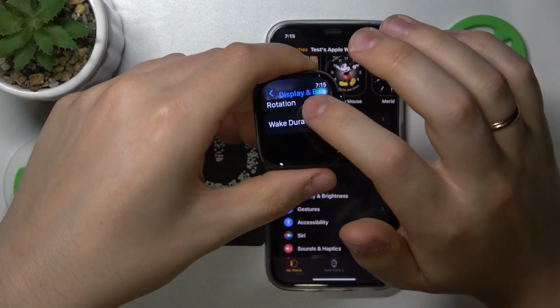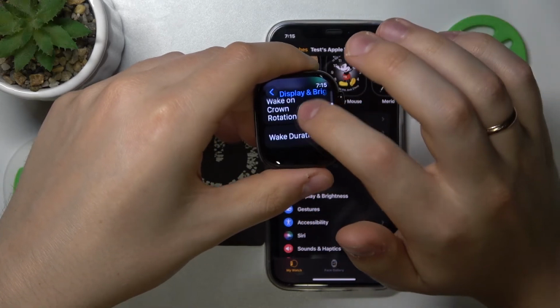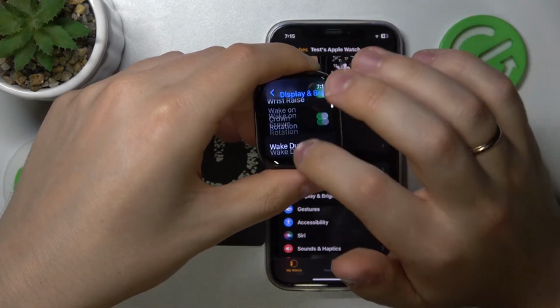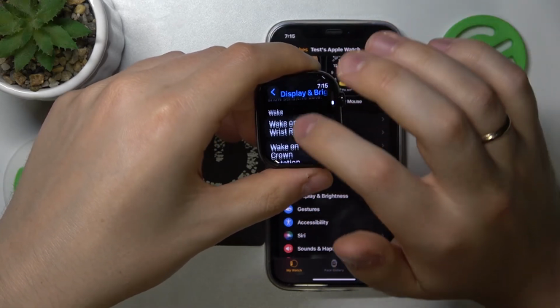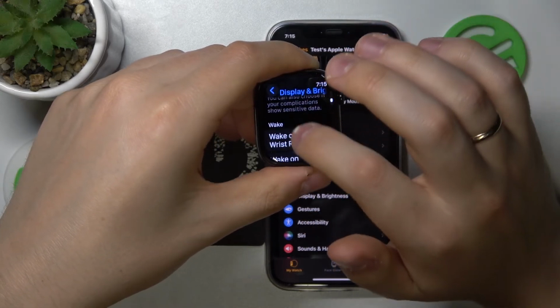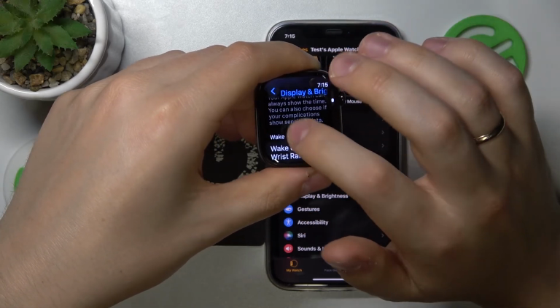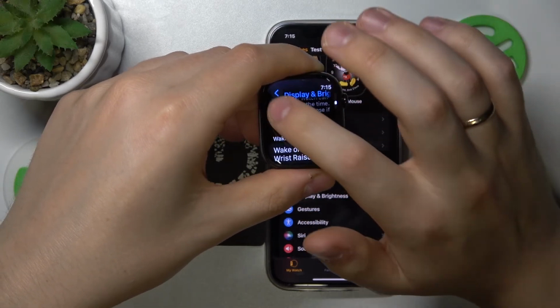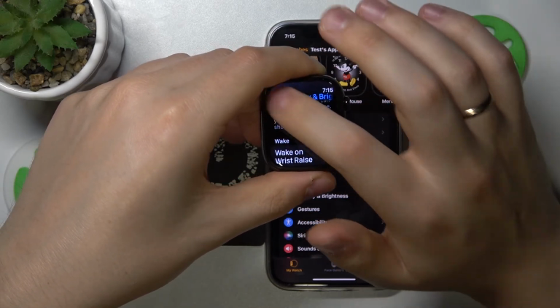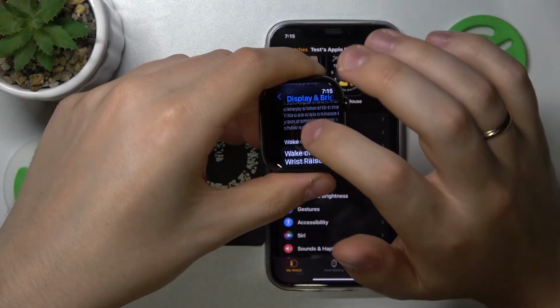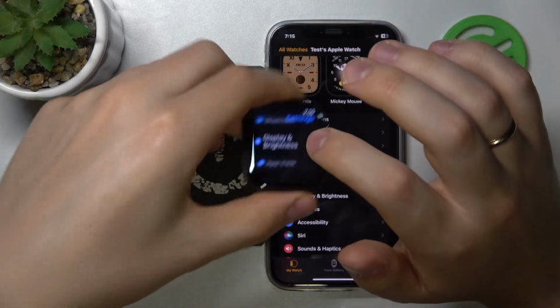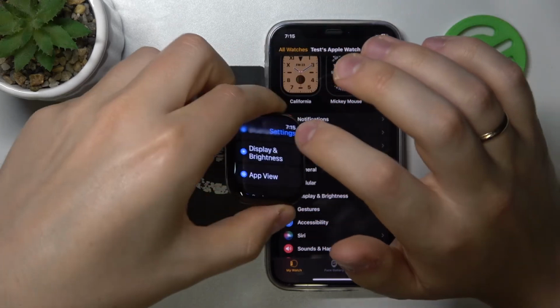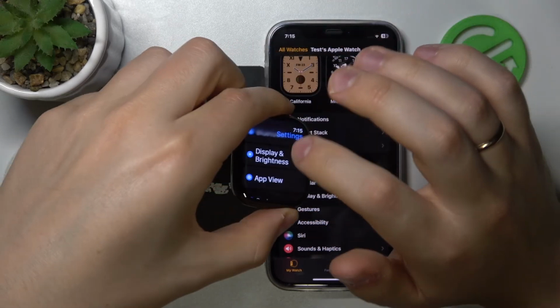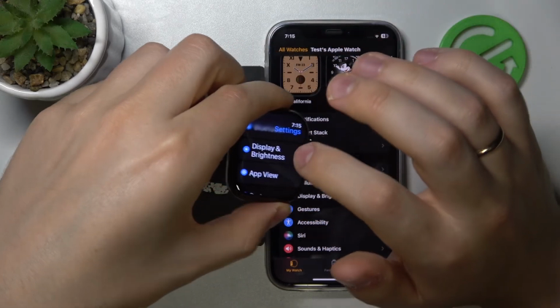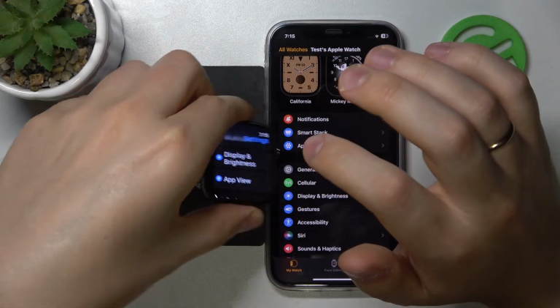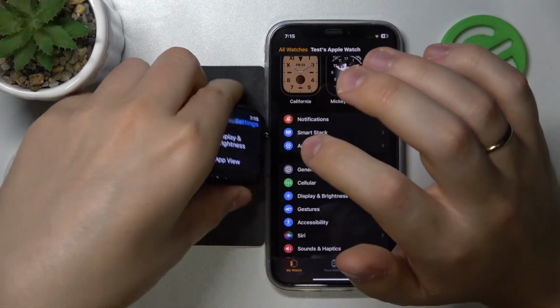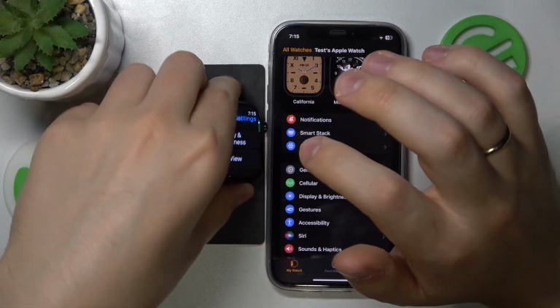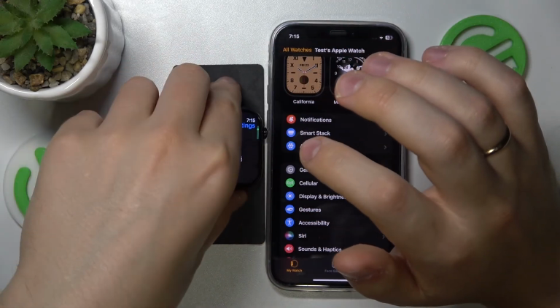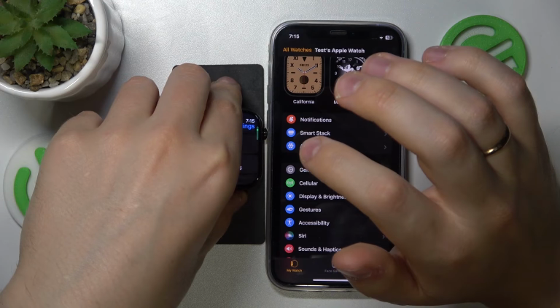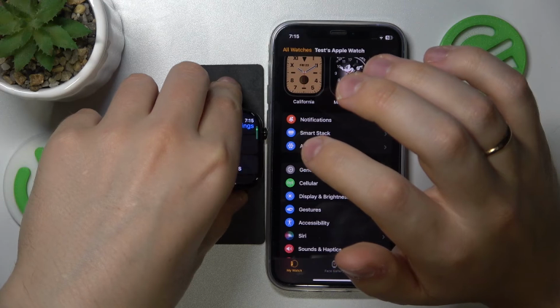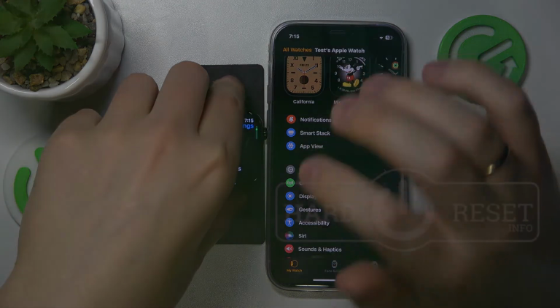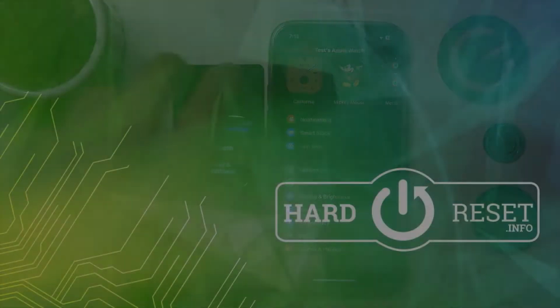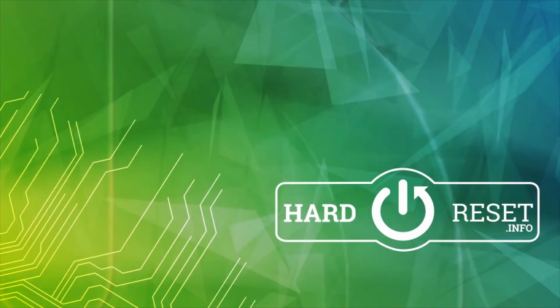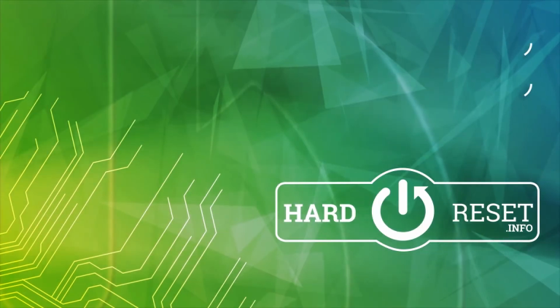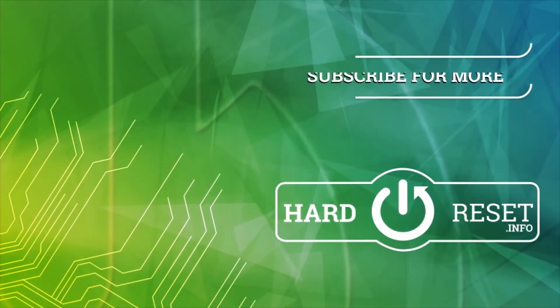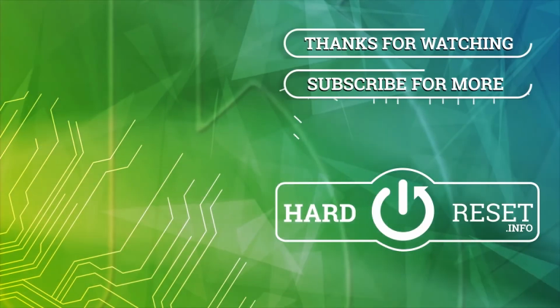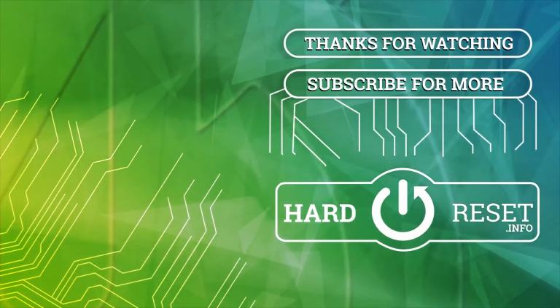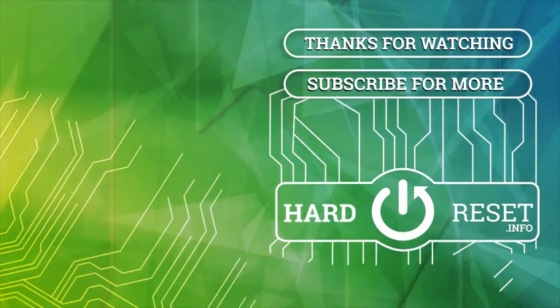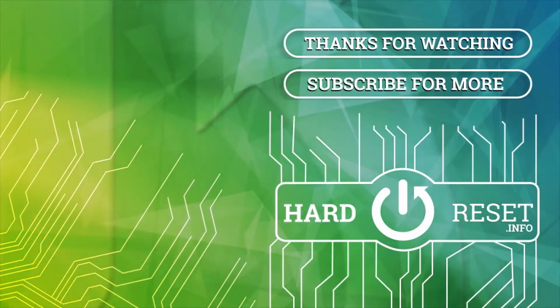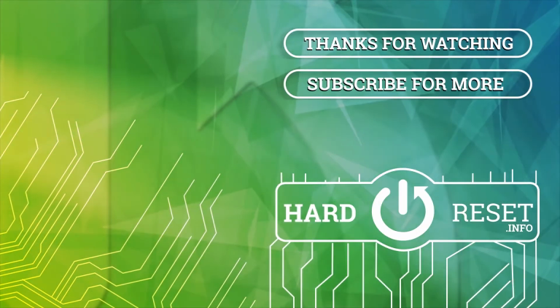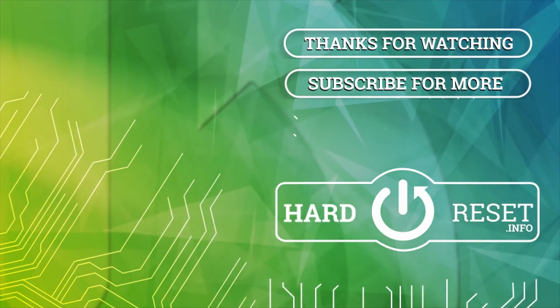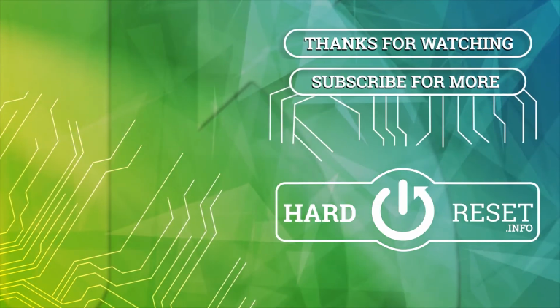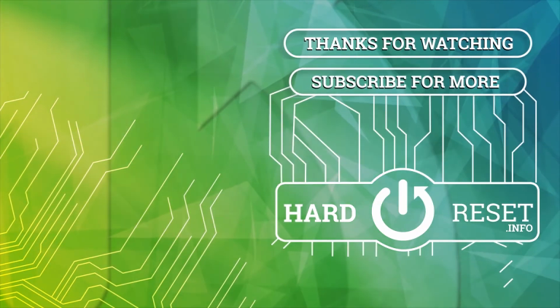And as you can see, that'll be it. Thanks for watching and bye bye.